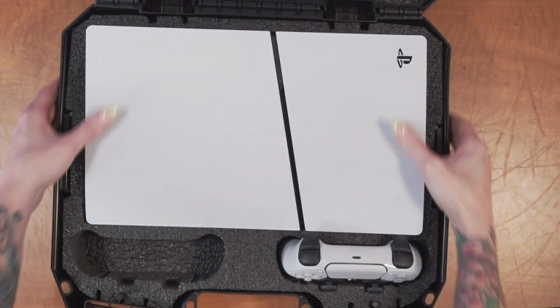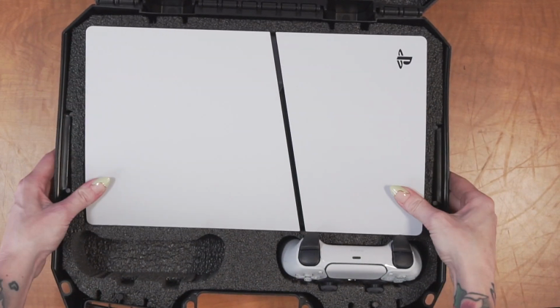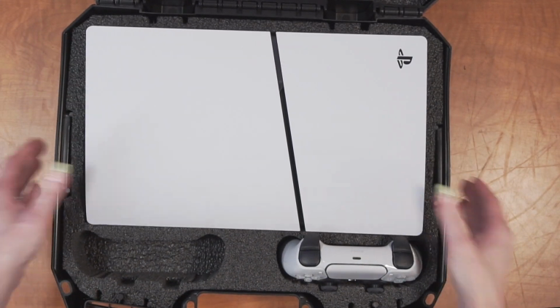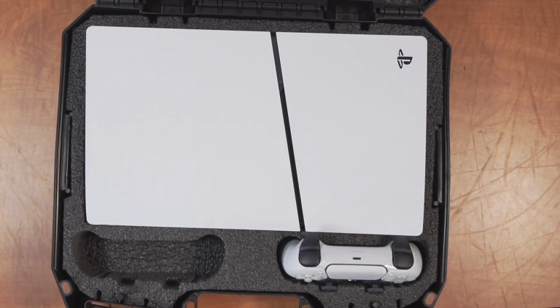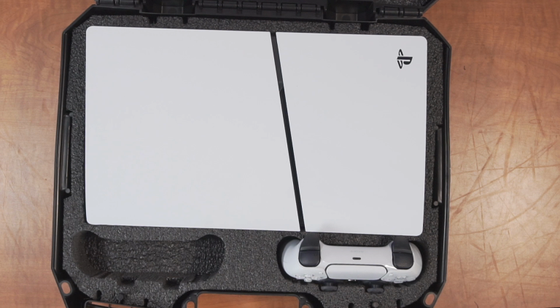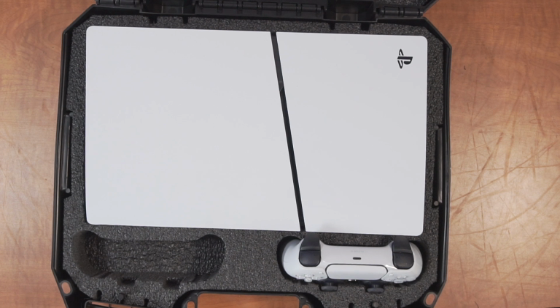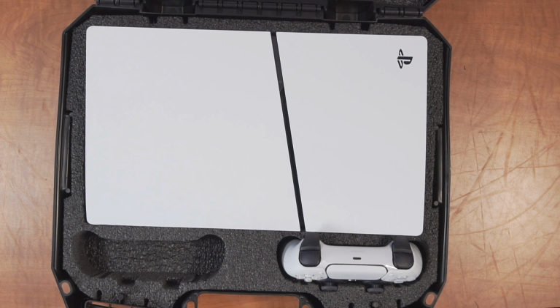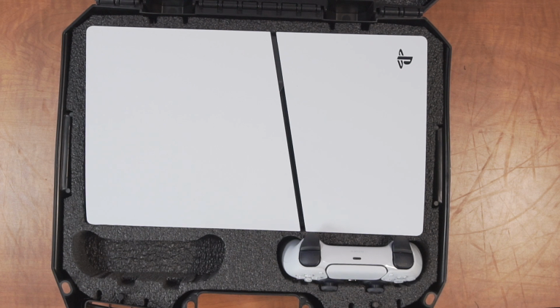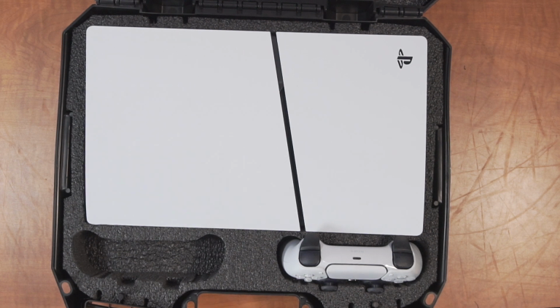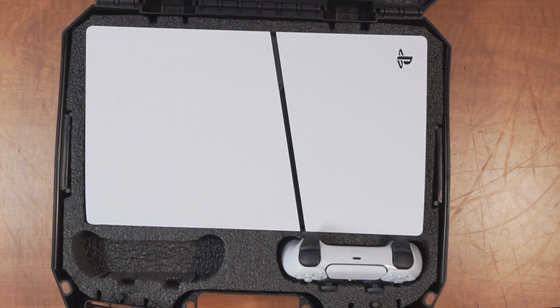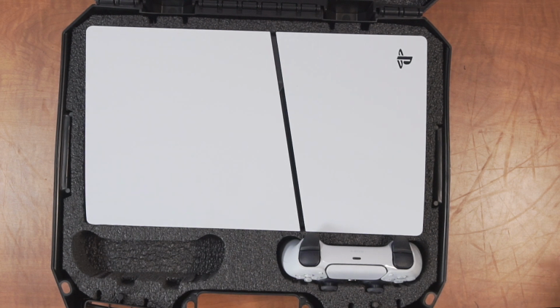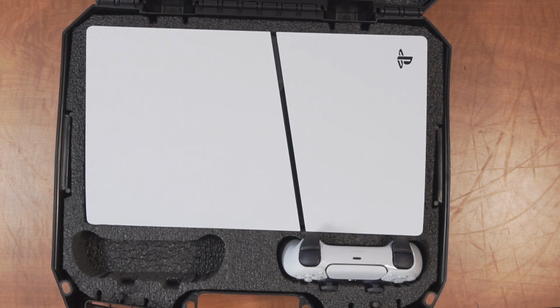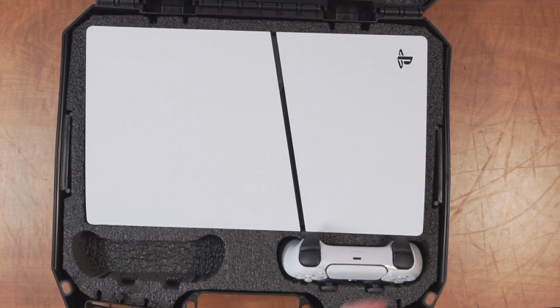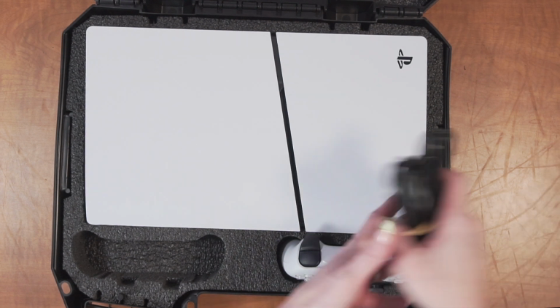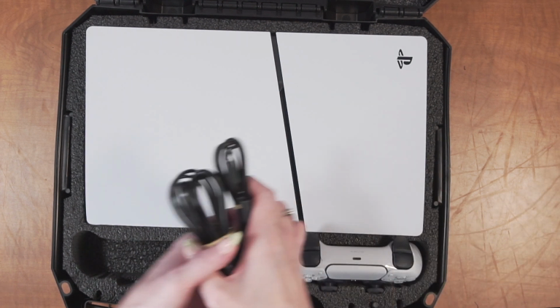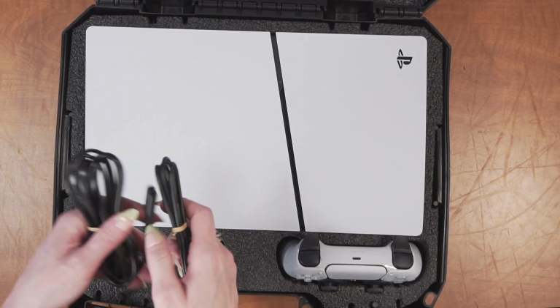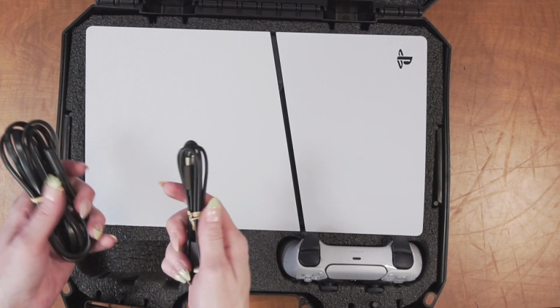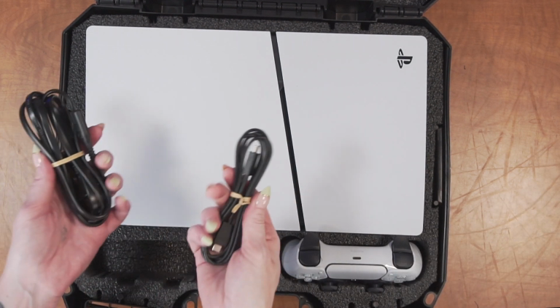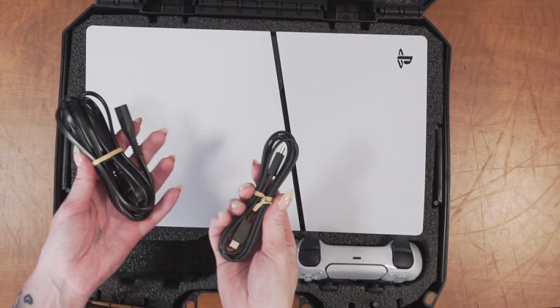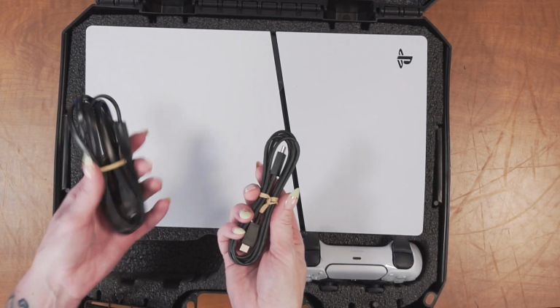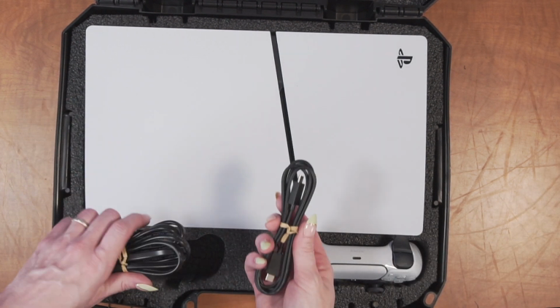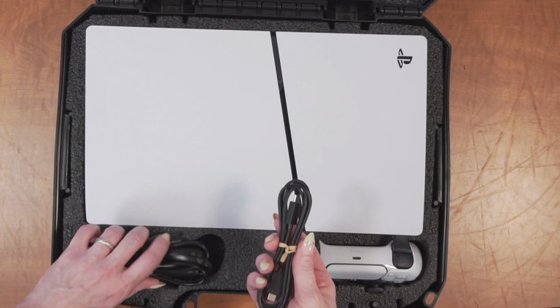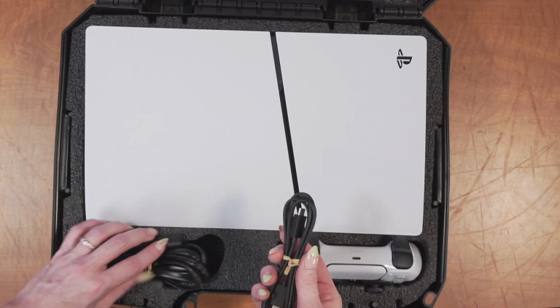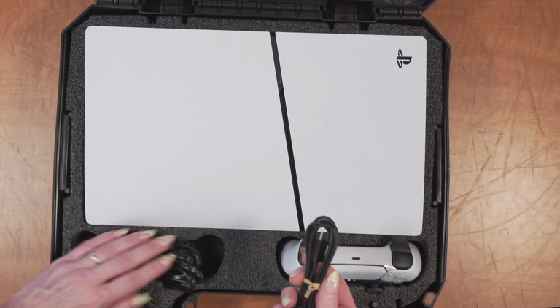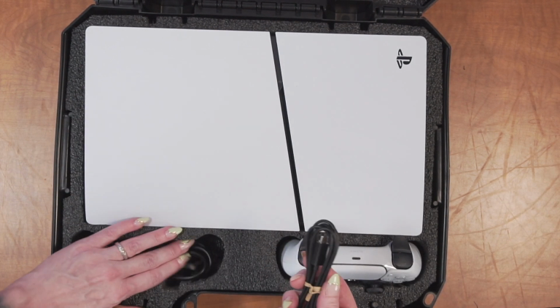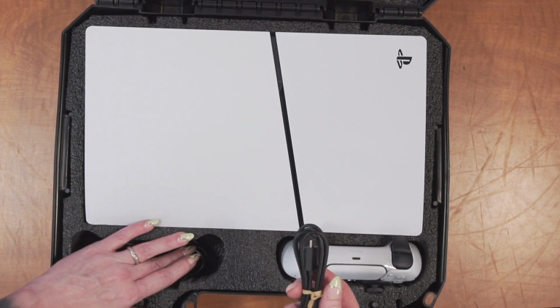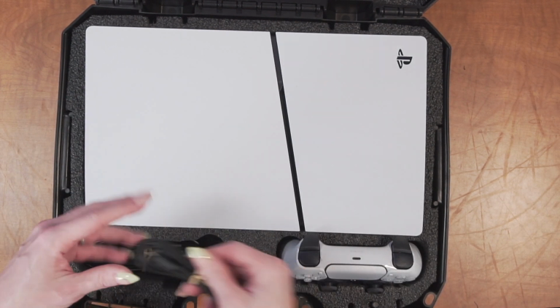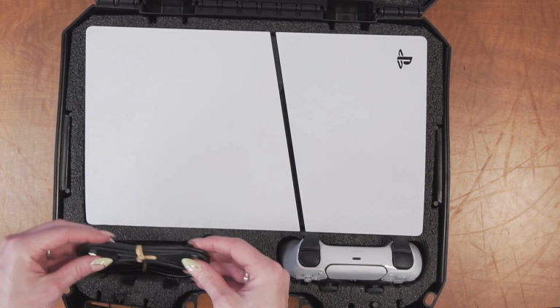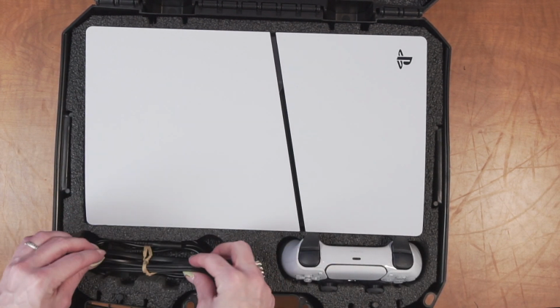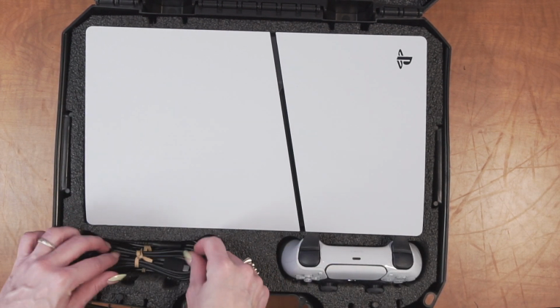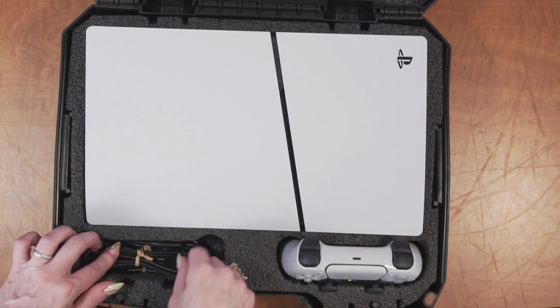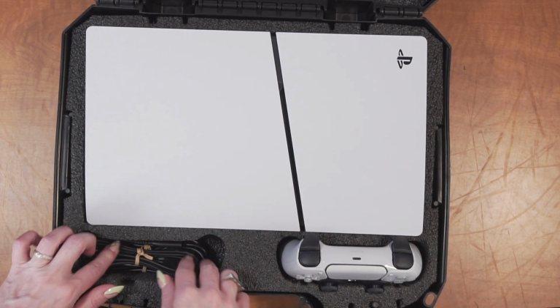If you only have one controller to bring with you, the second pre-cut space can also be used for additional cords or accessories.